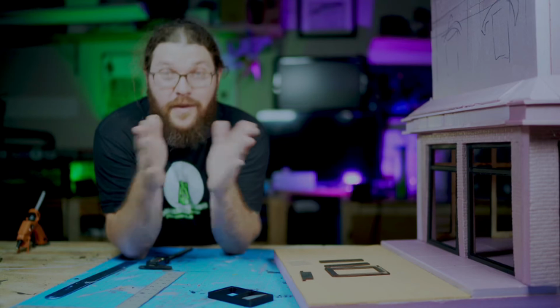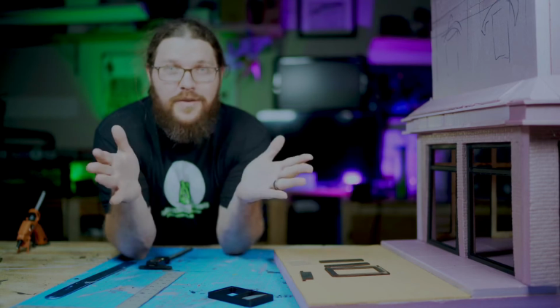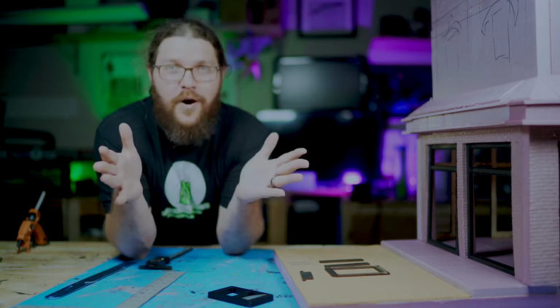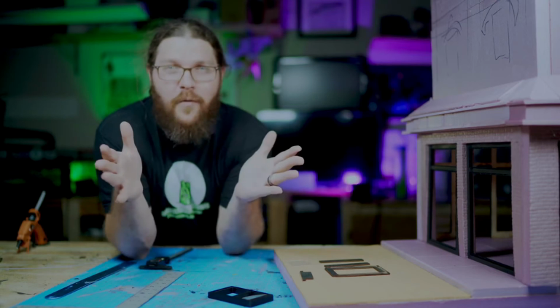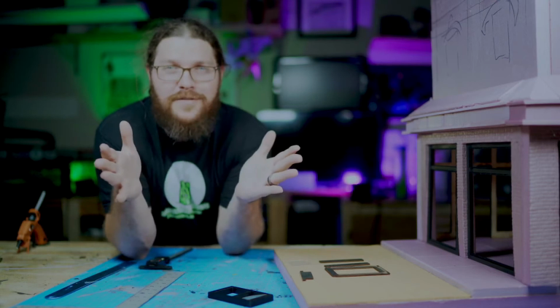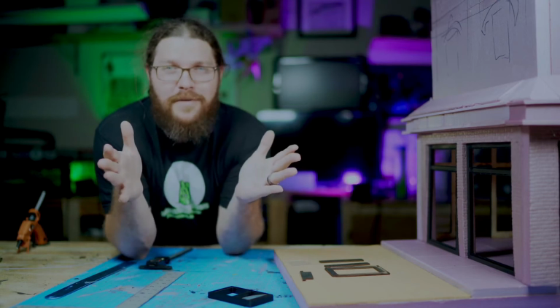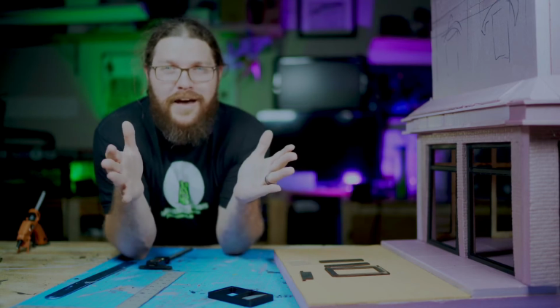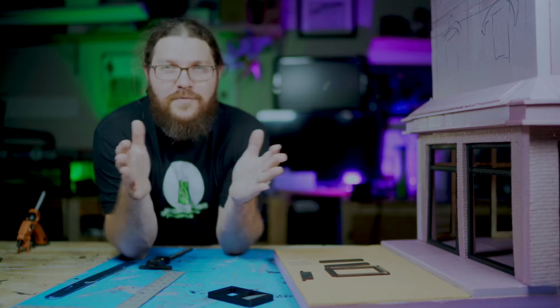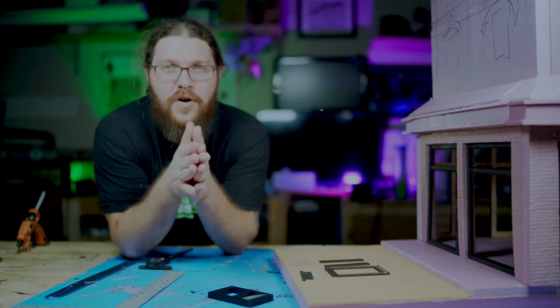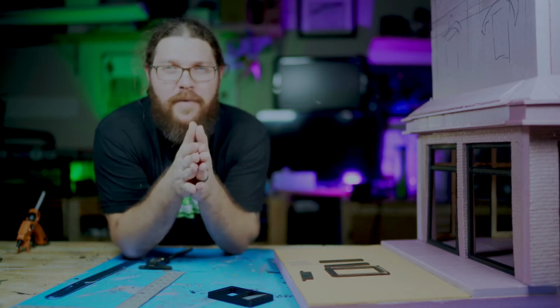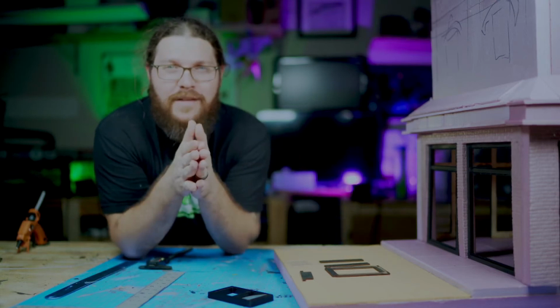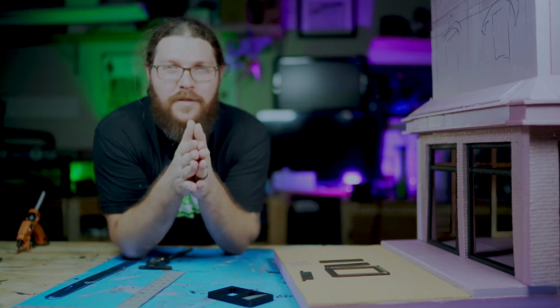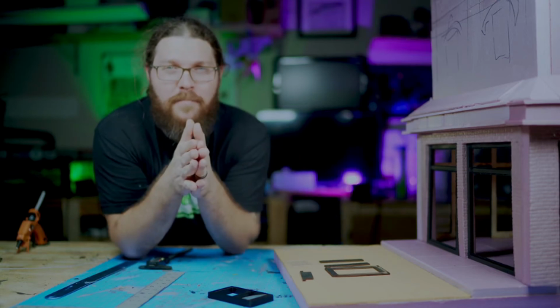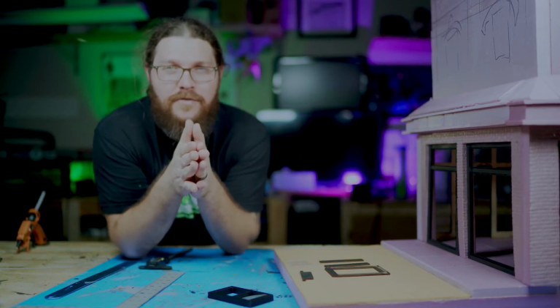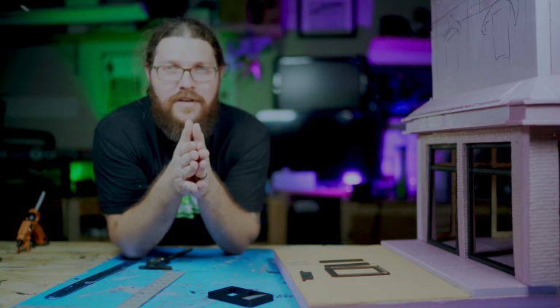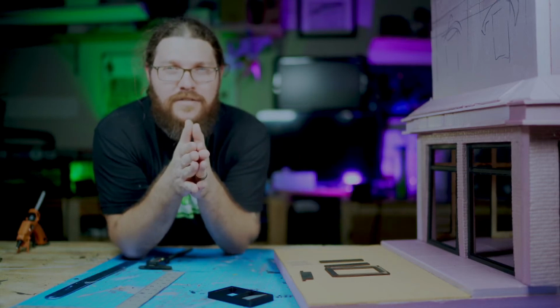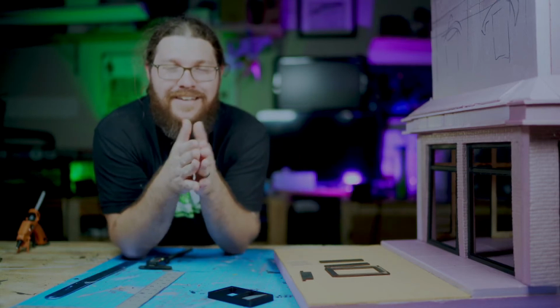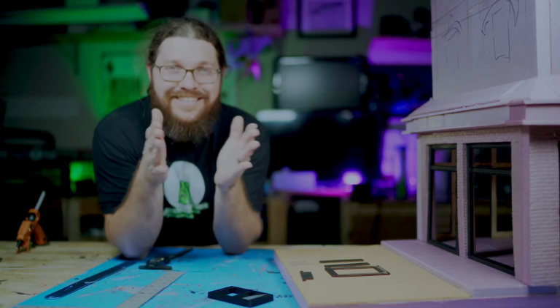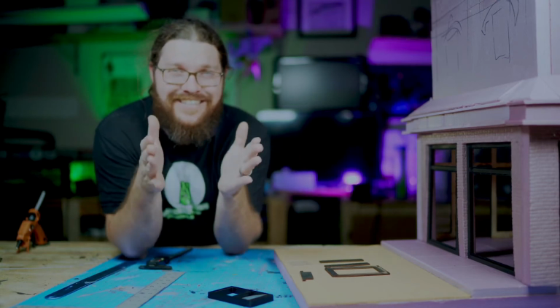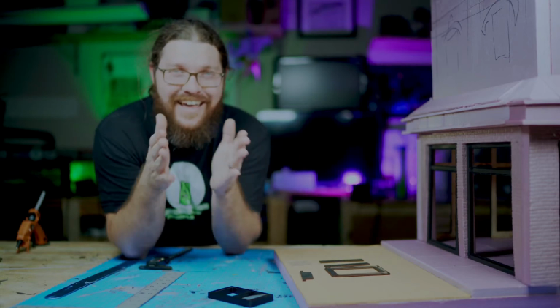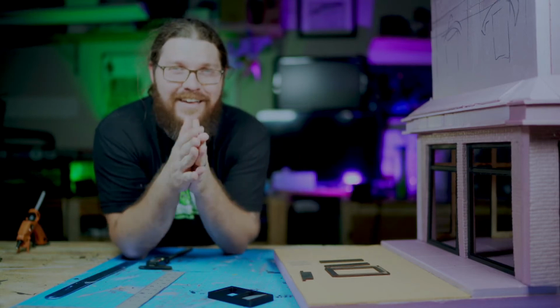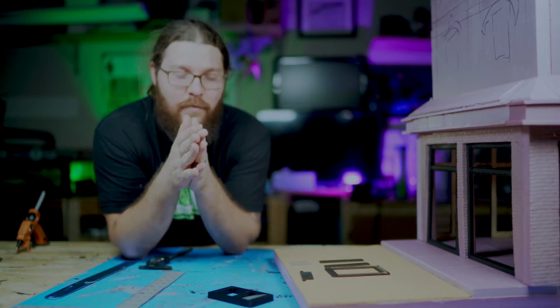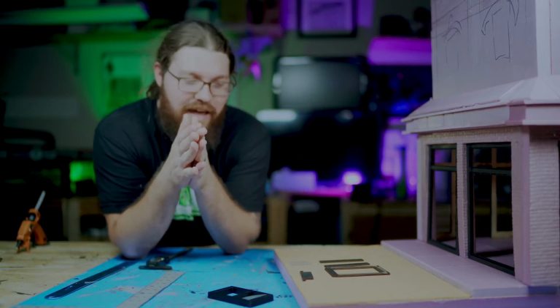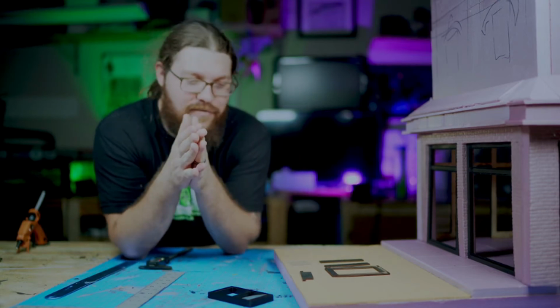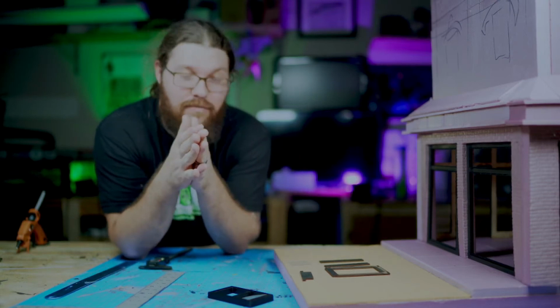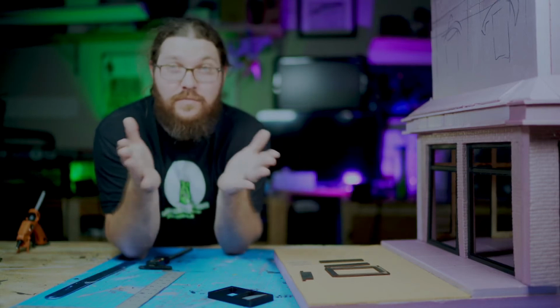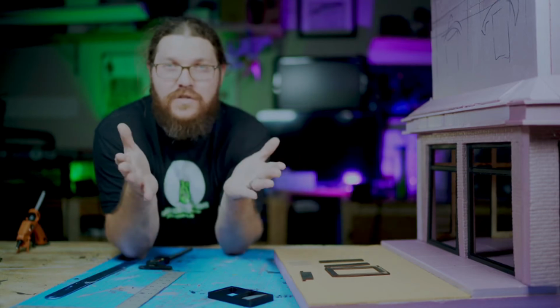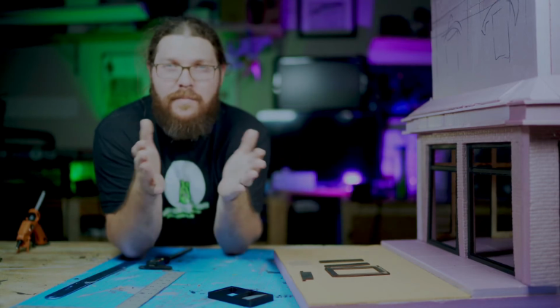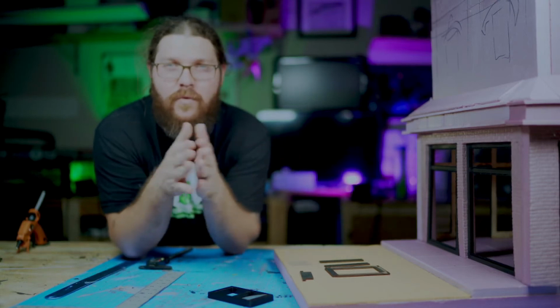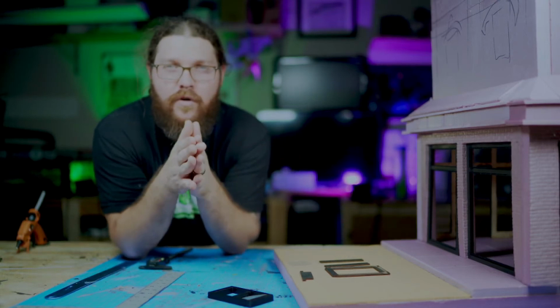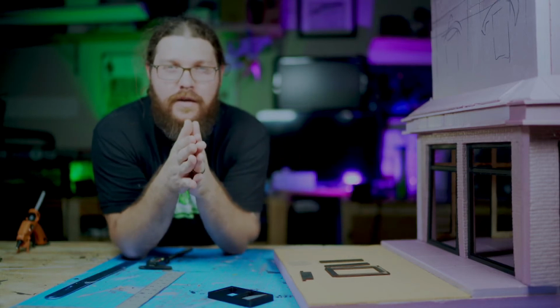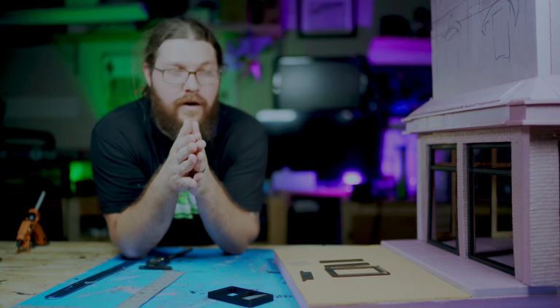Yo, what's up guys? Welcome back to another build session. Today we have something special I've been working on.